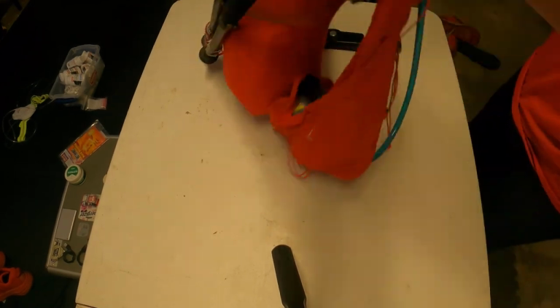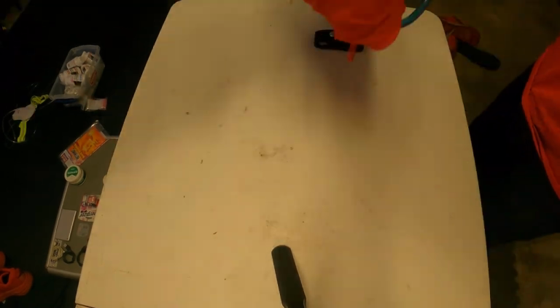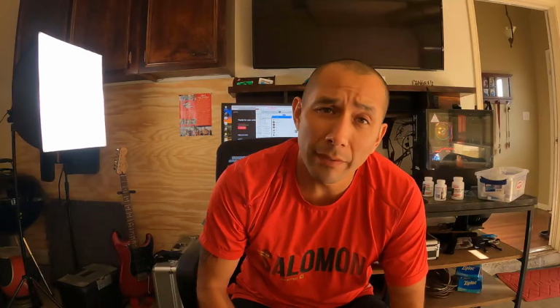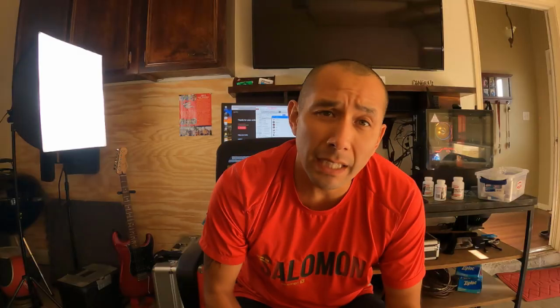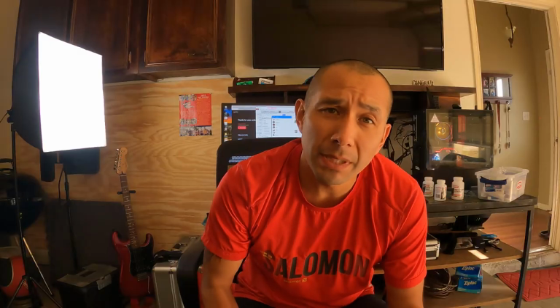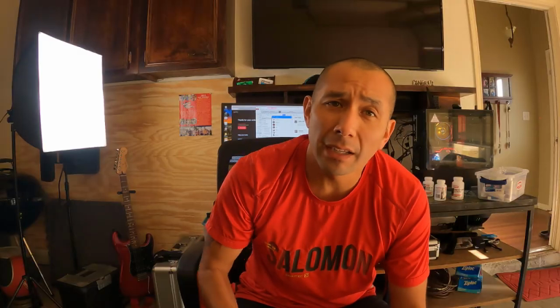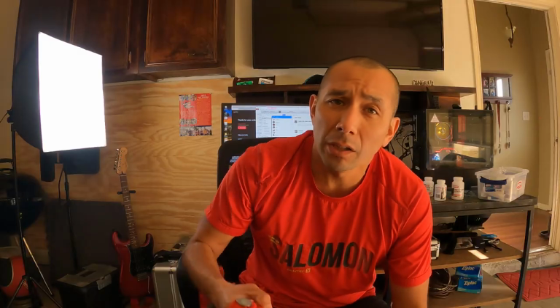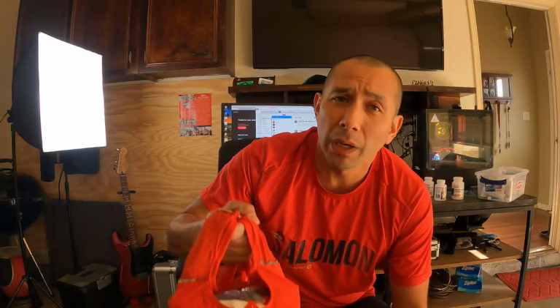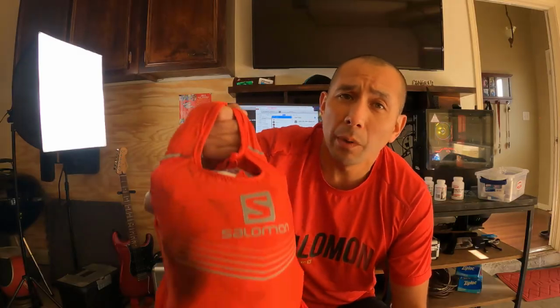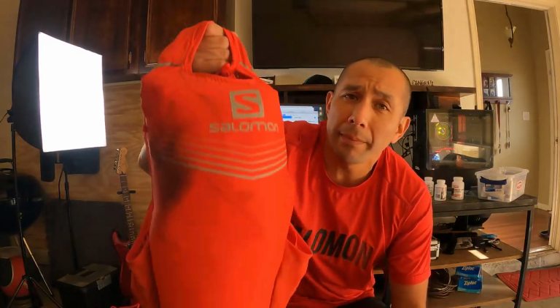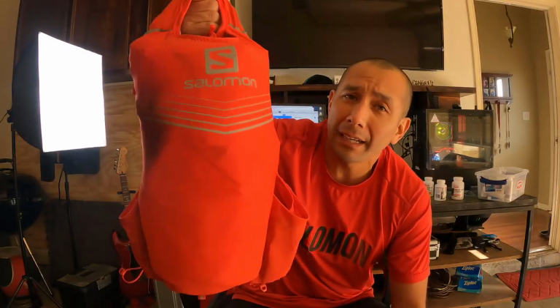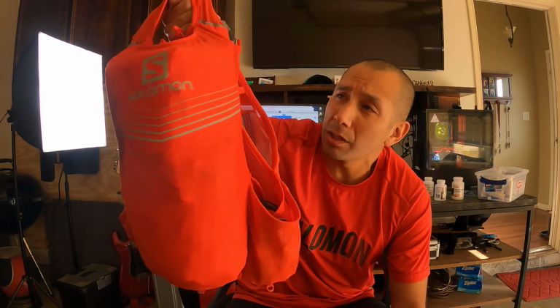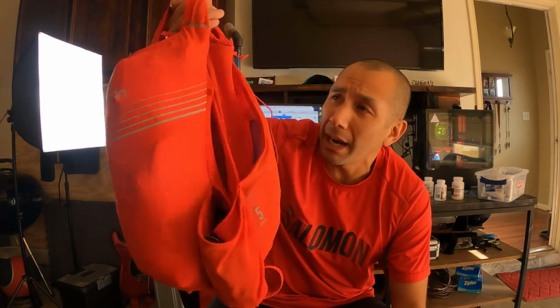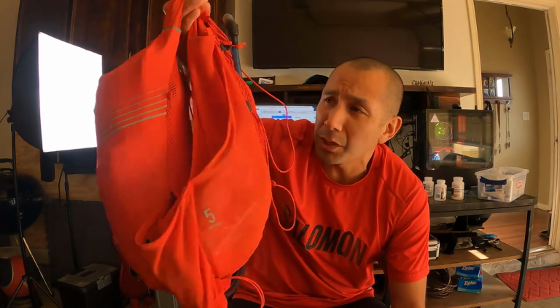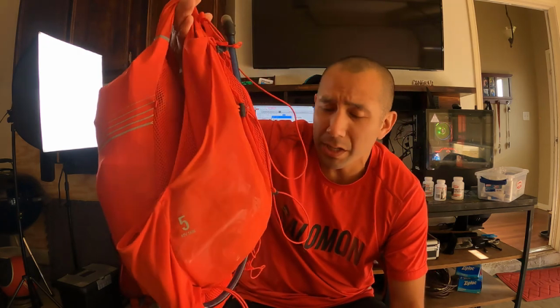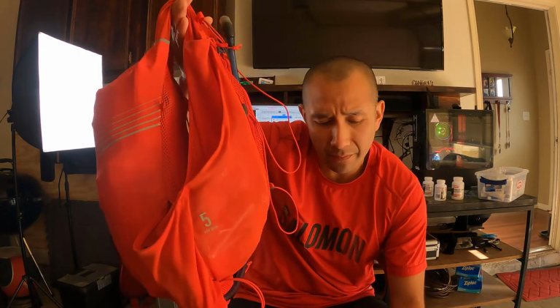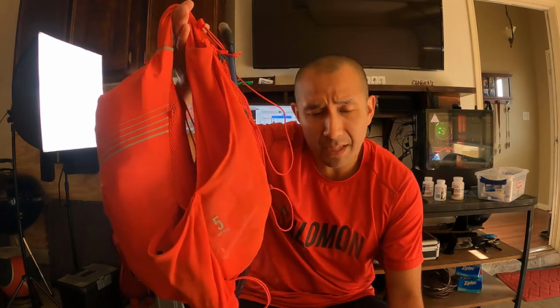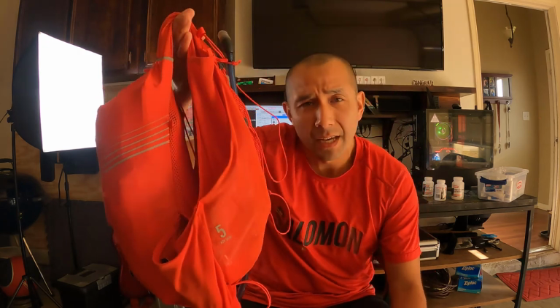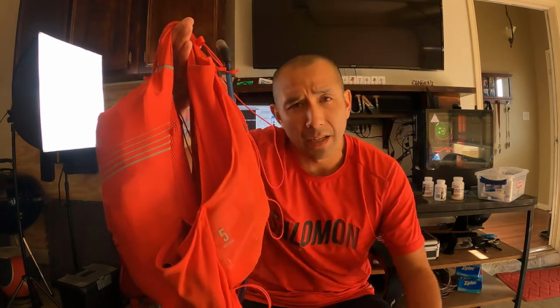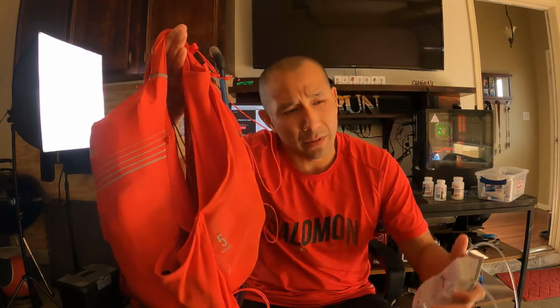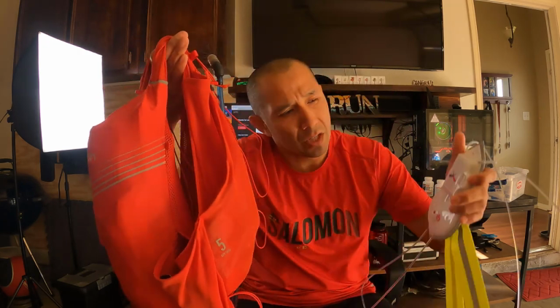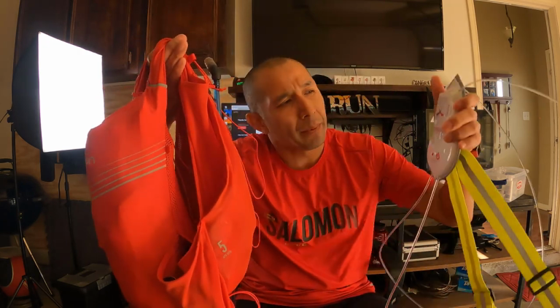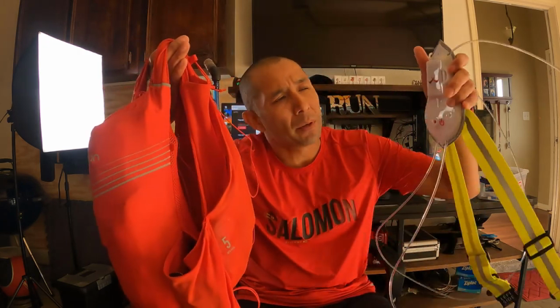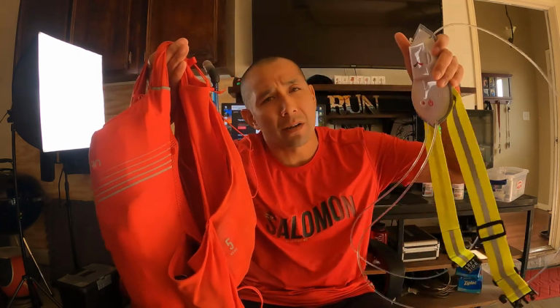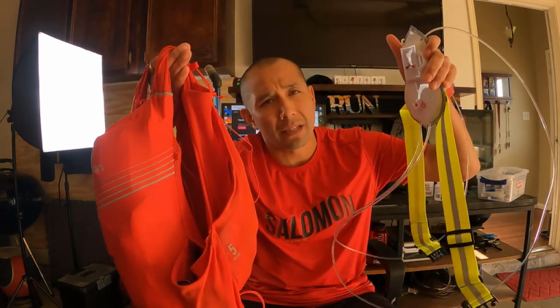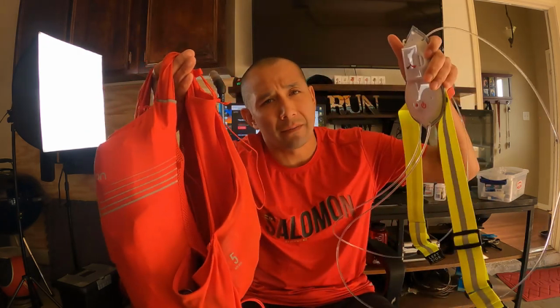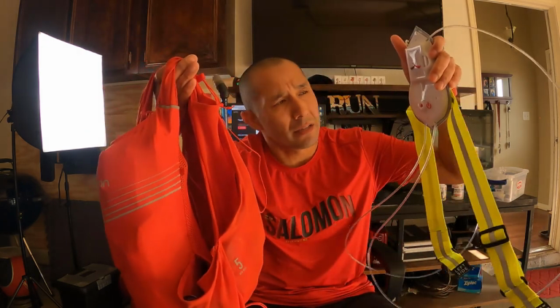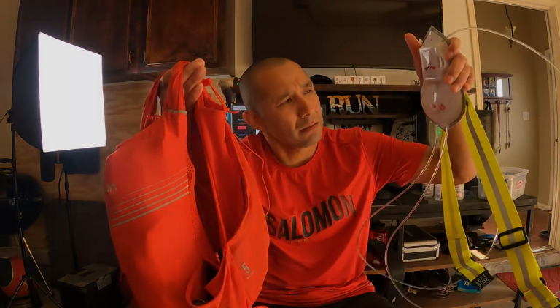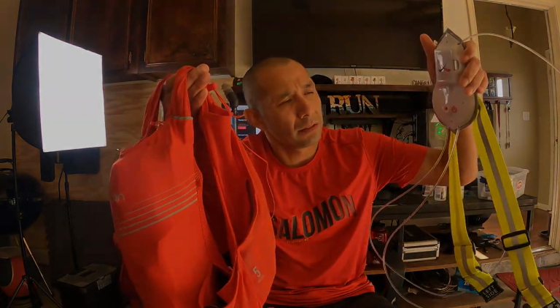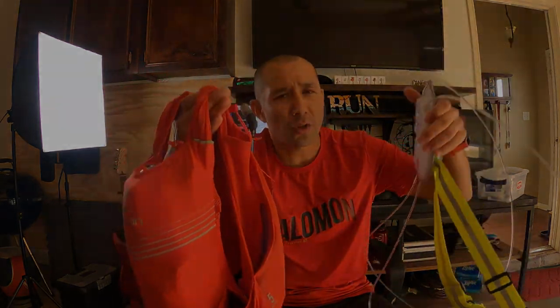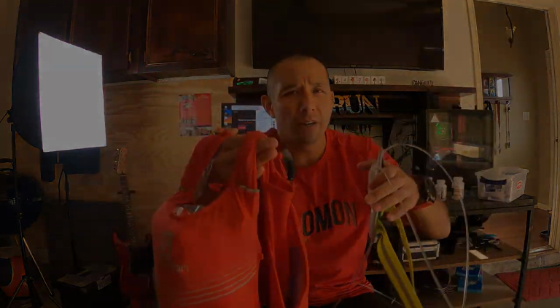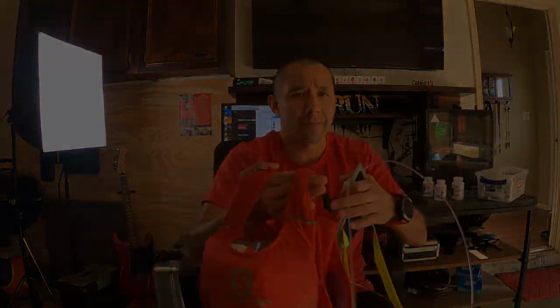Everything I'm taking on the run will be packed into my hydration vest, and over the top I'll be wearing a slight bit. Let's try it on.